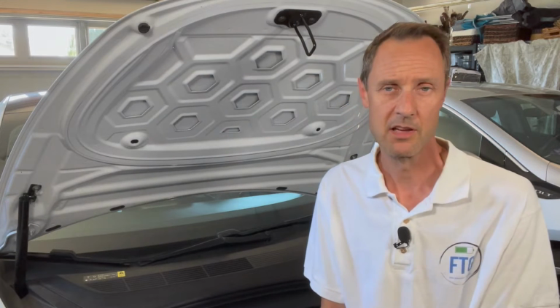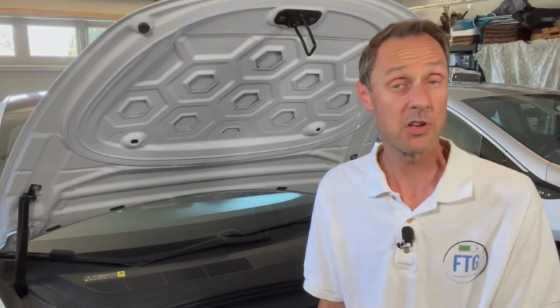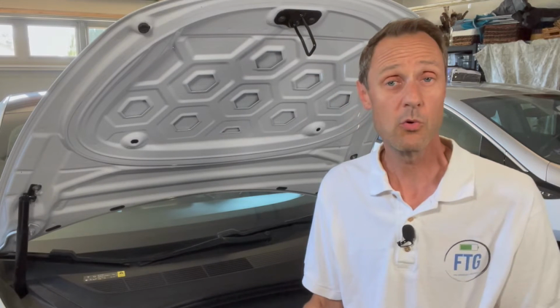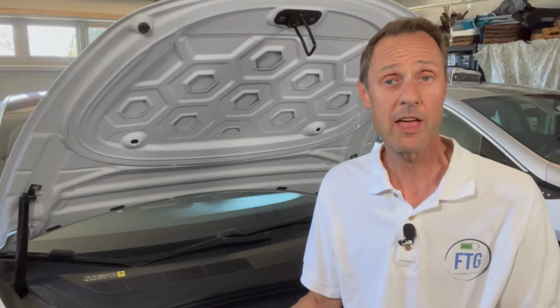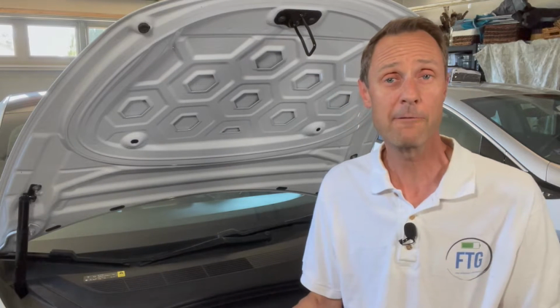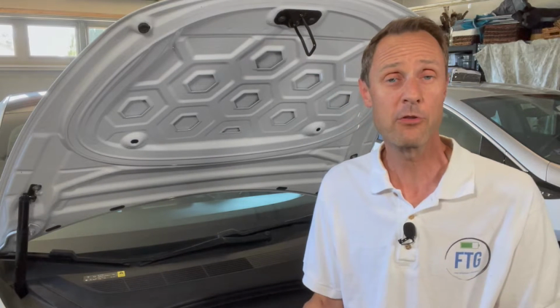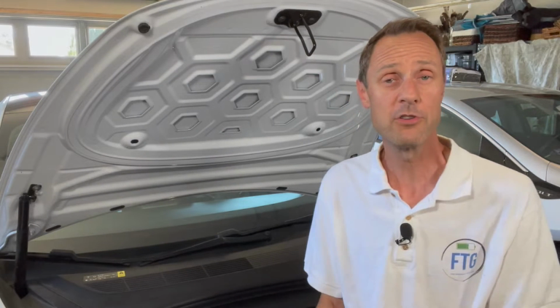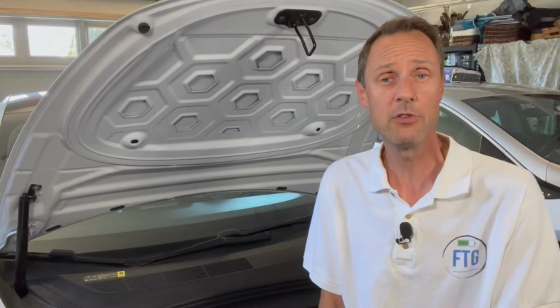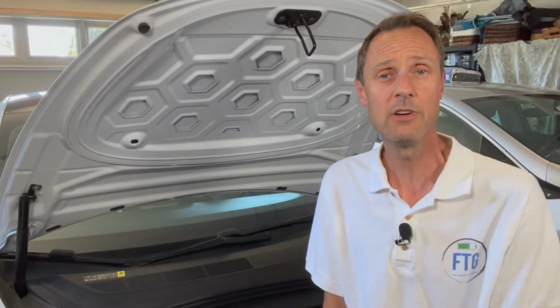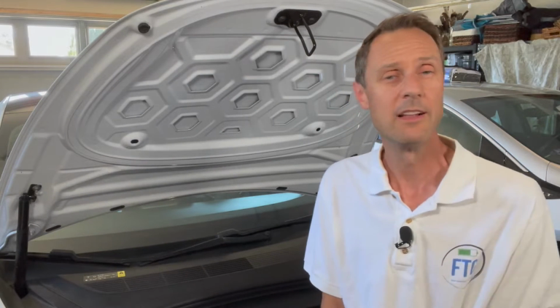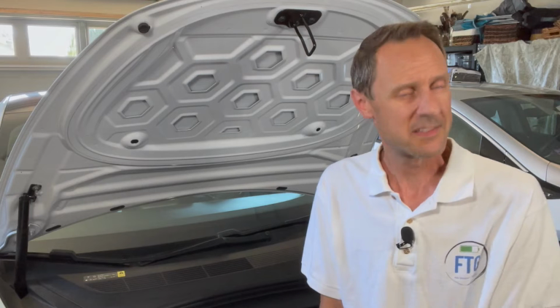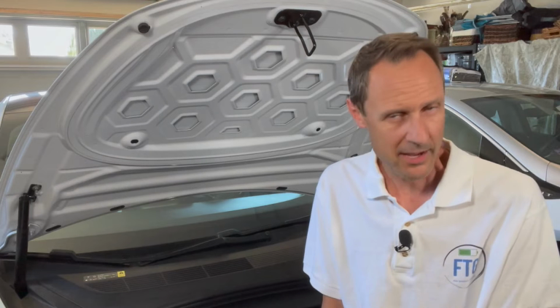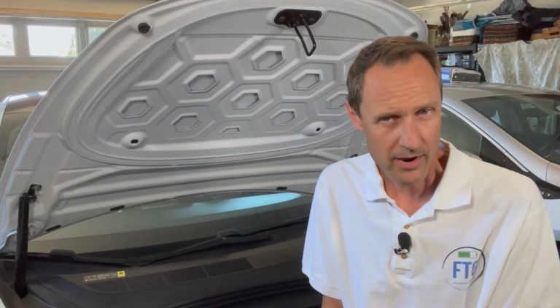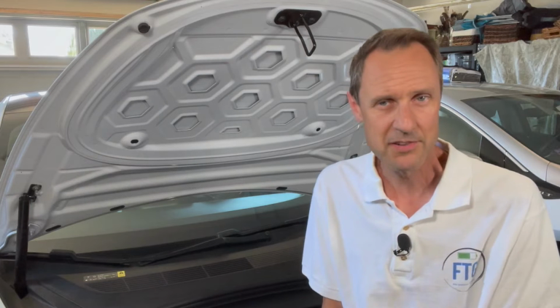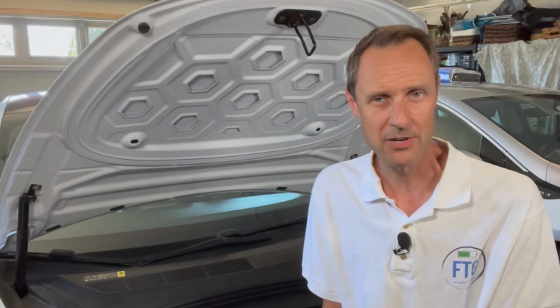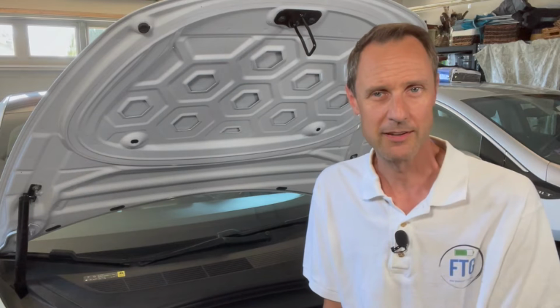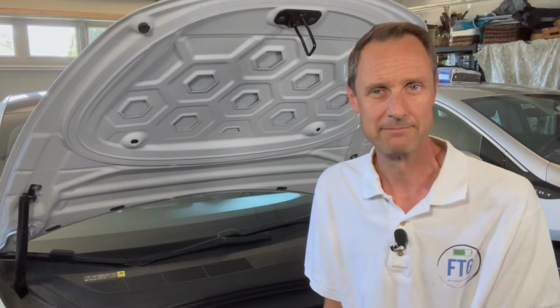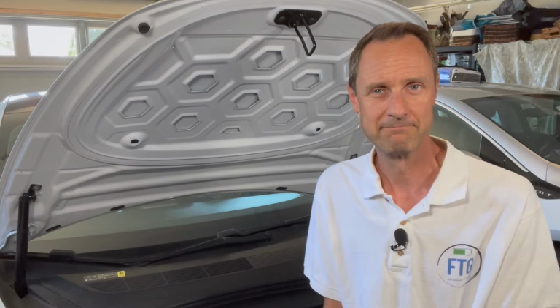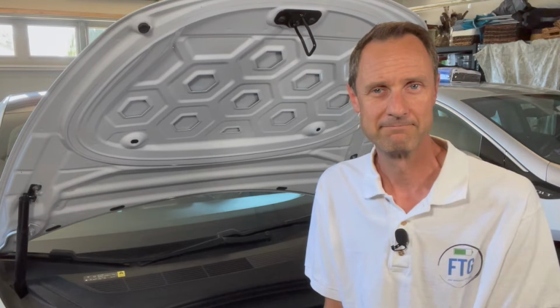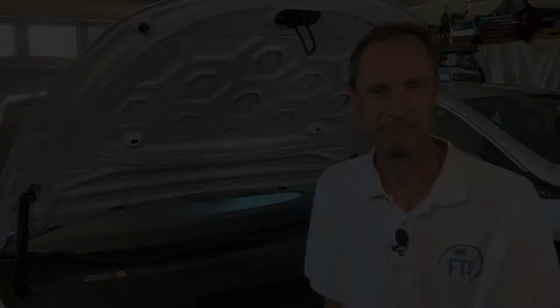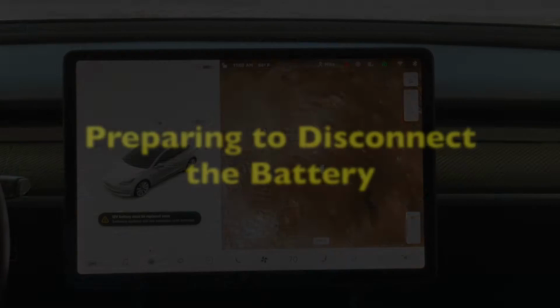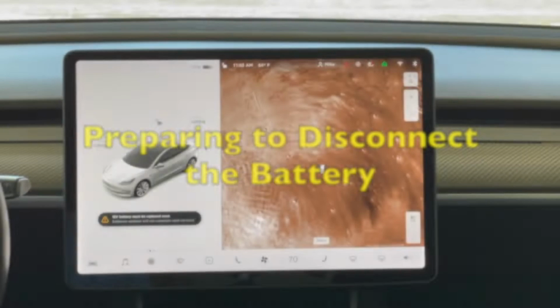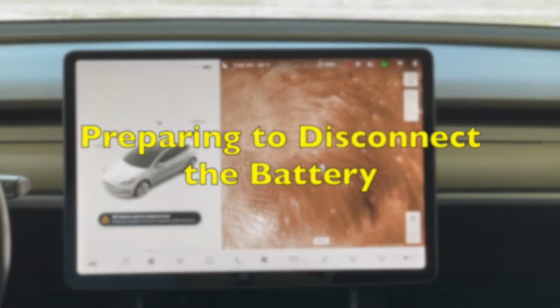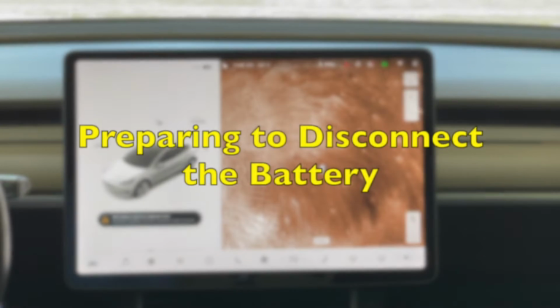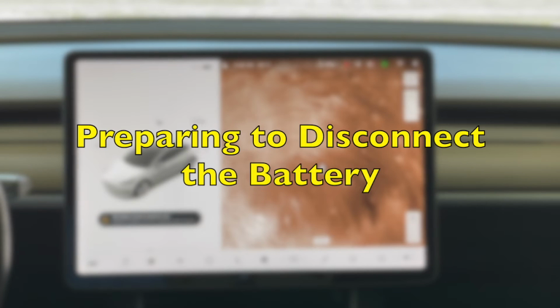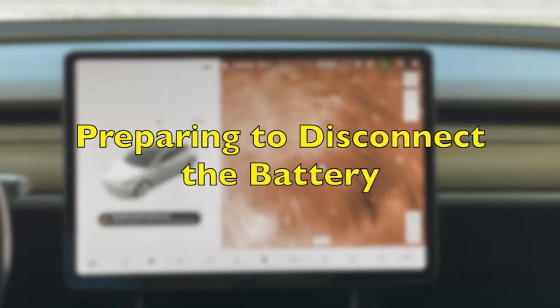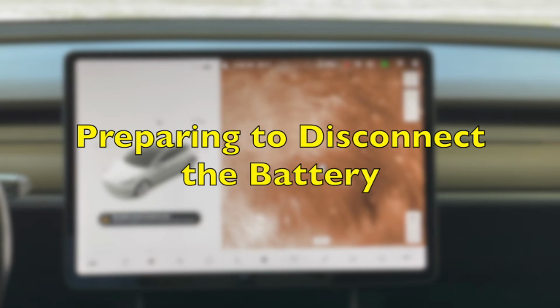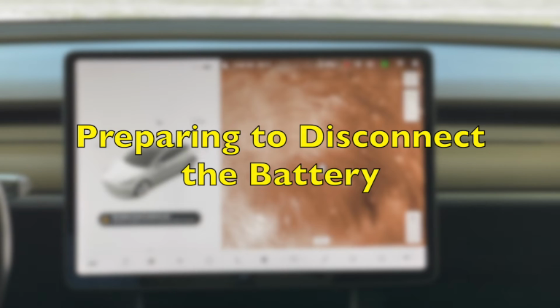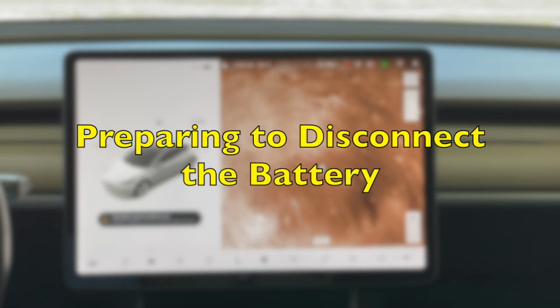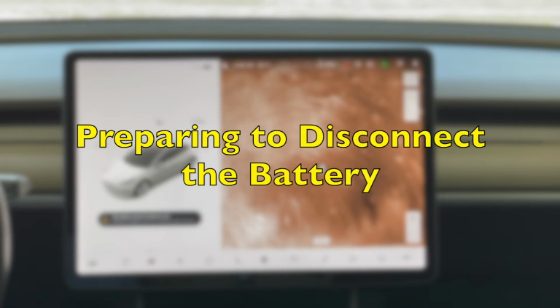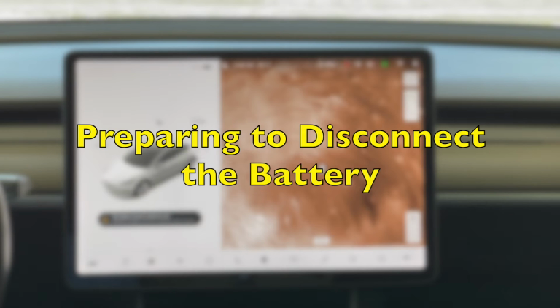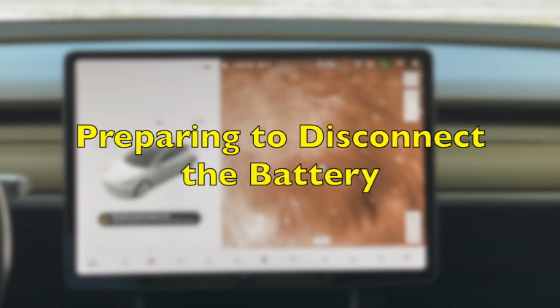So without further ado, let's get right into it.